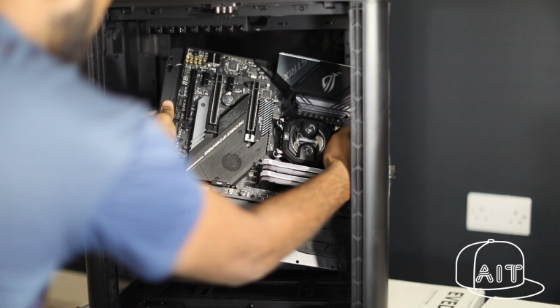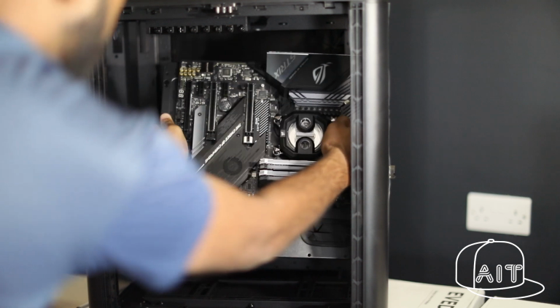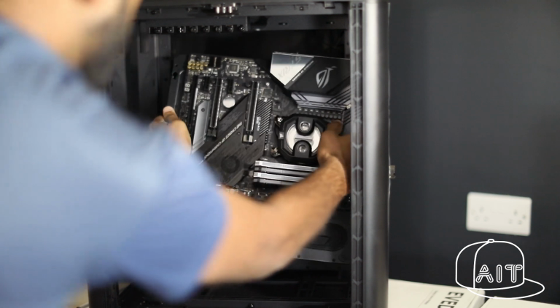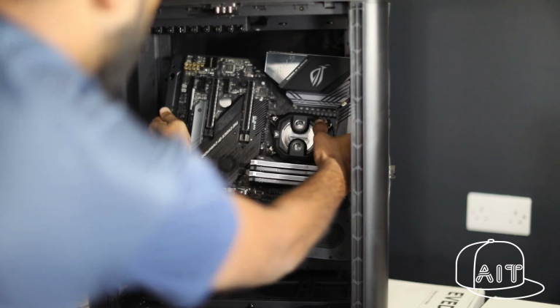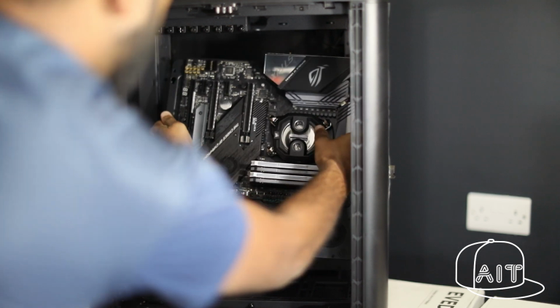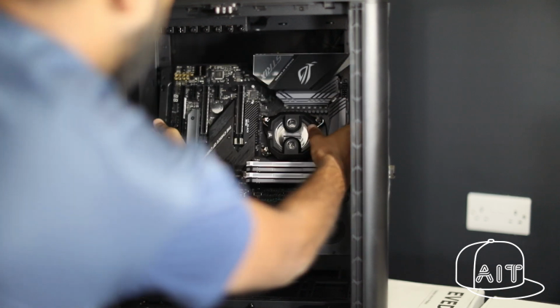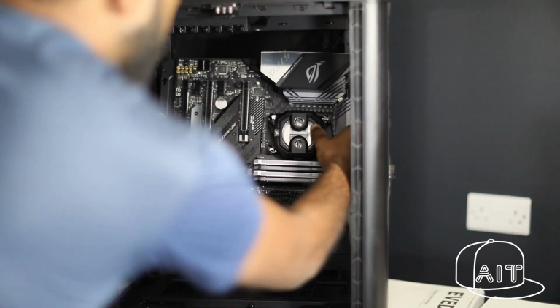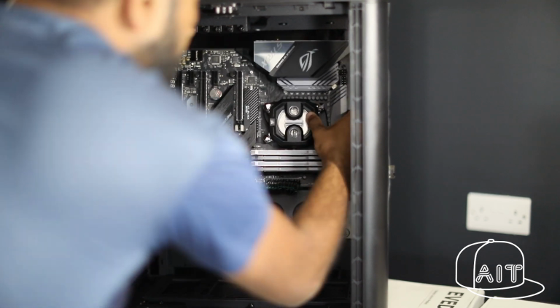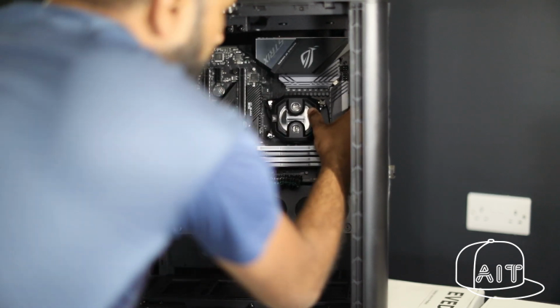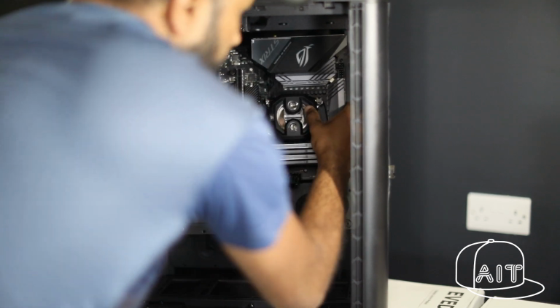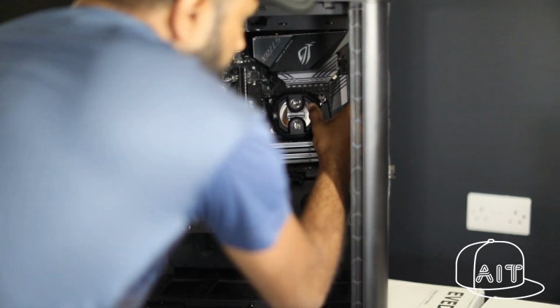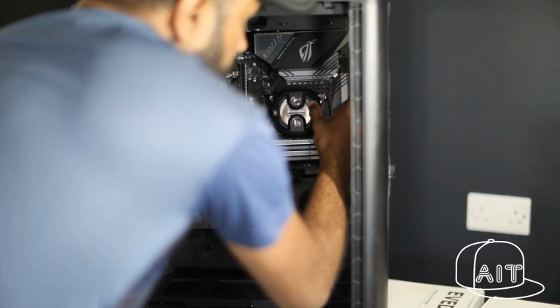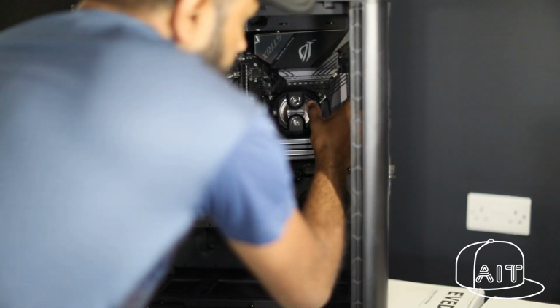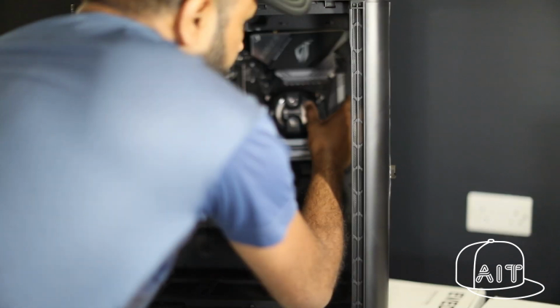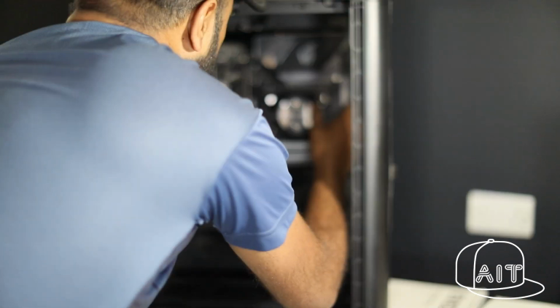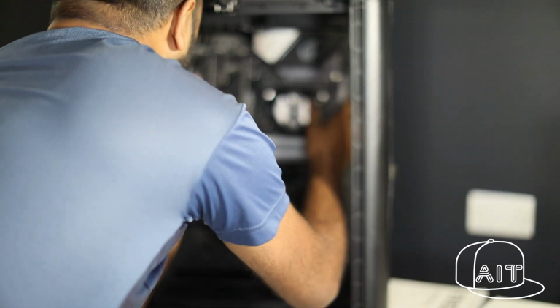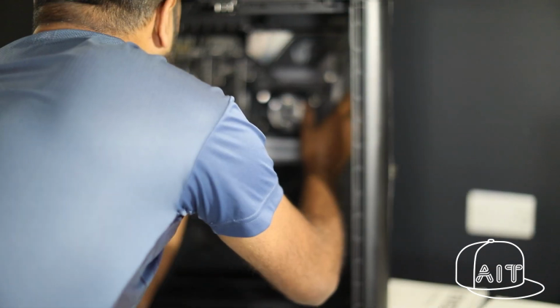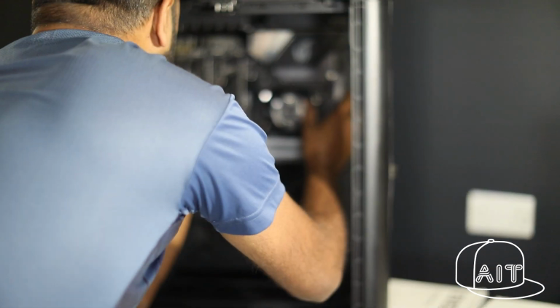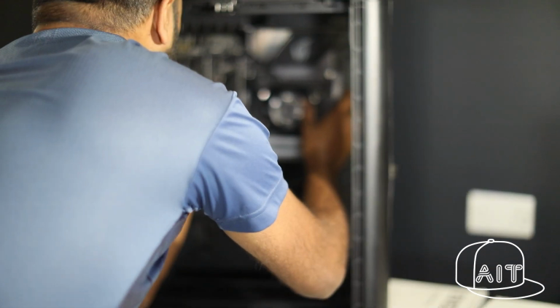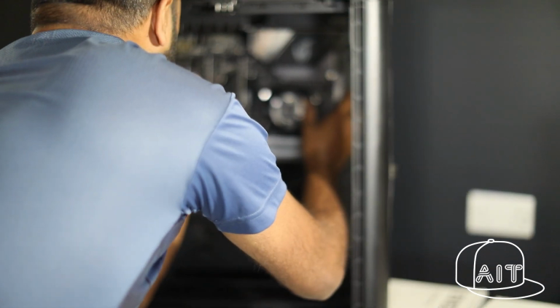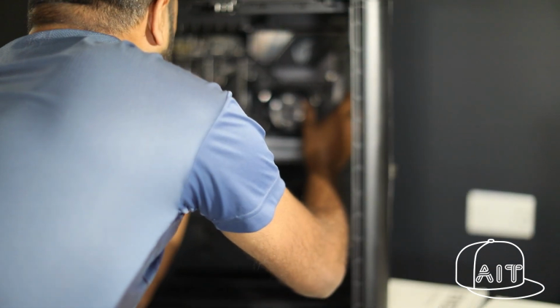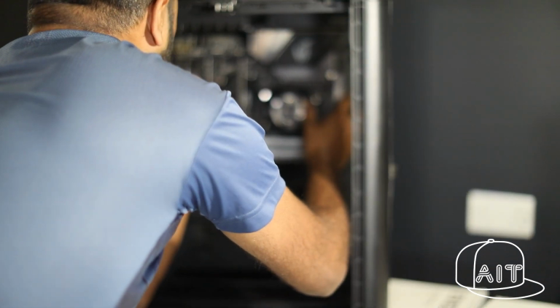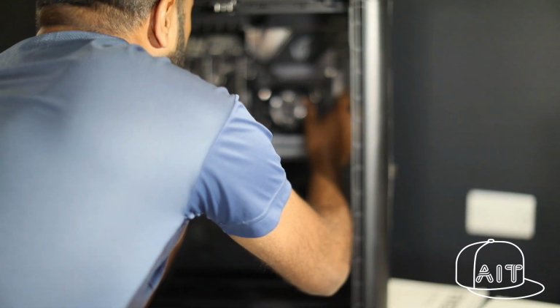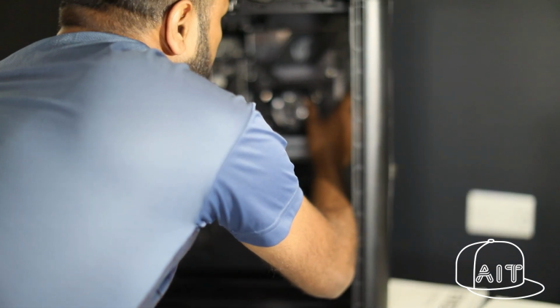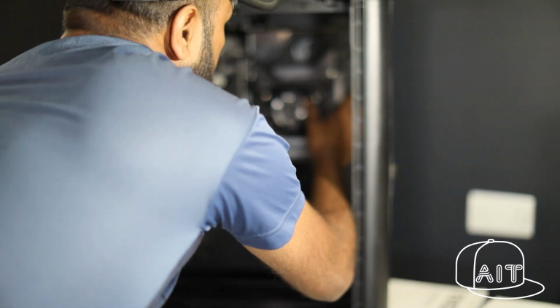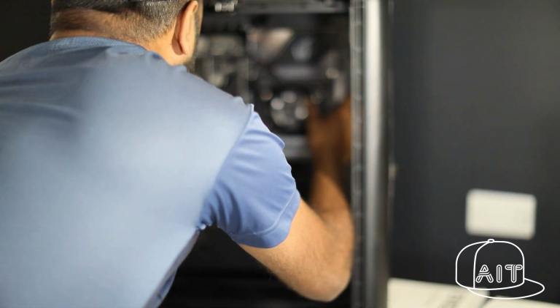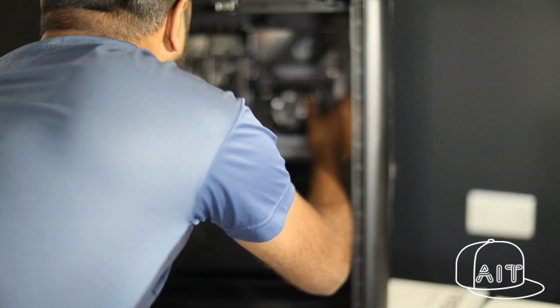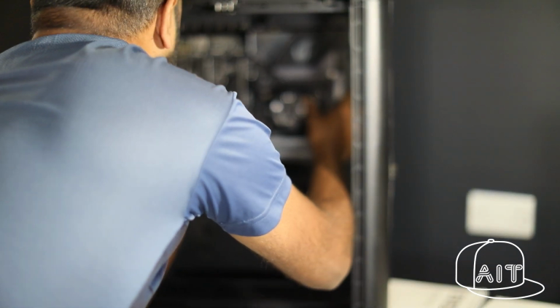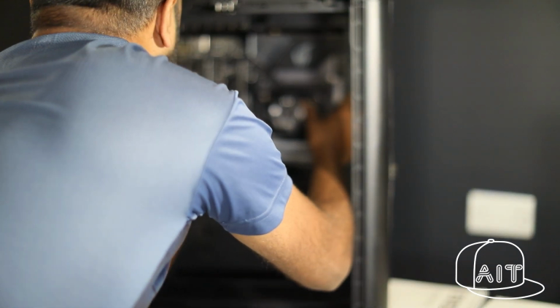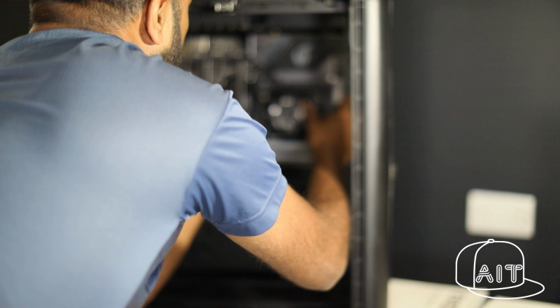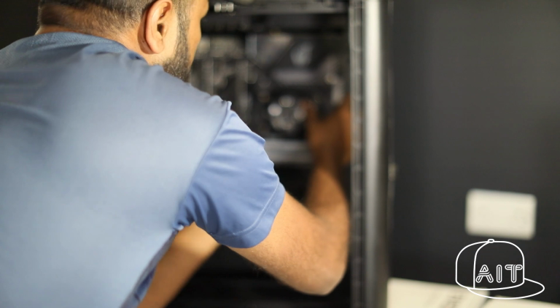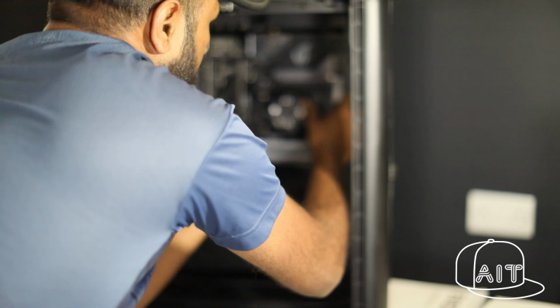Once done, simply place the motherboard plate back onto the case and tighten them with the provided thumbscrews.